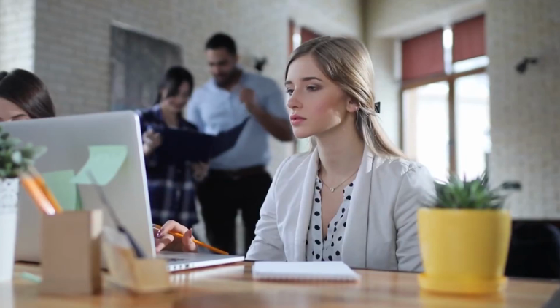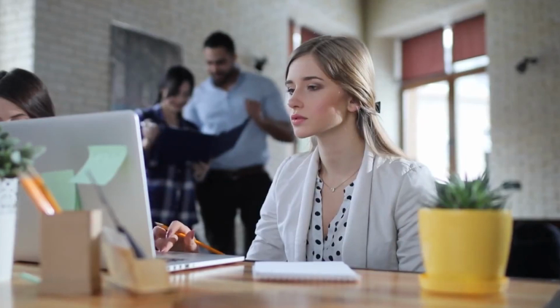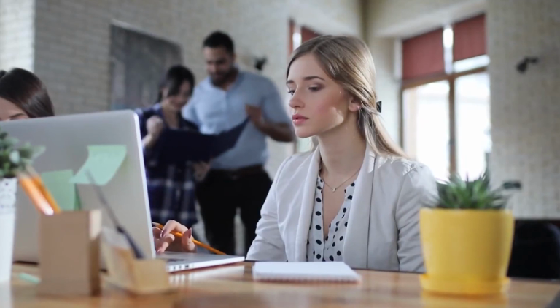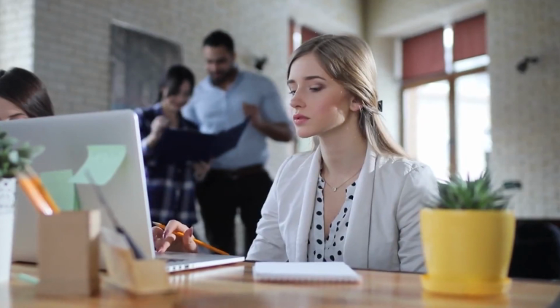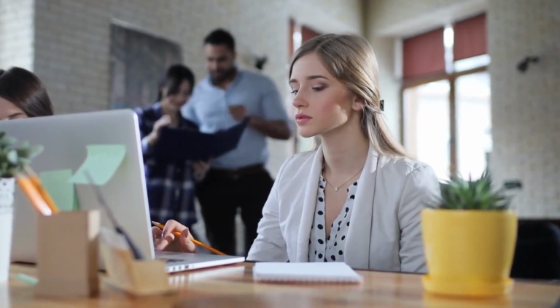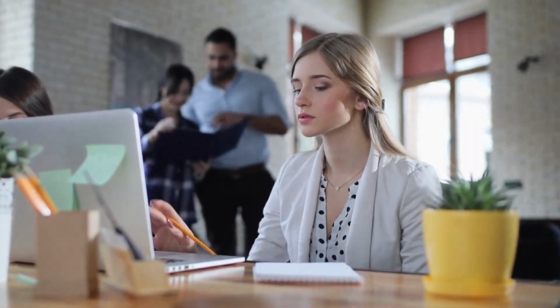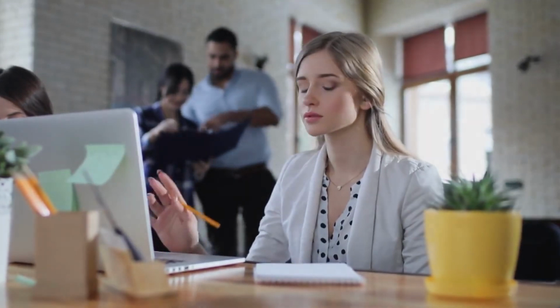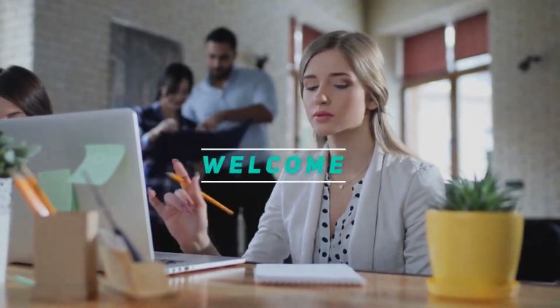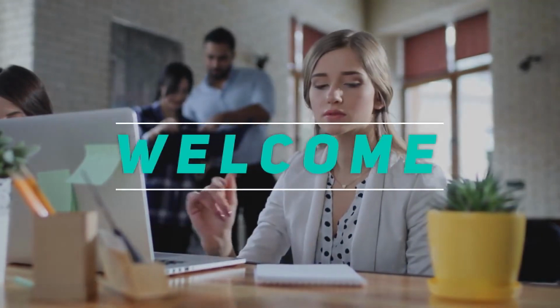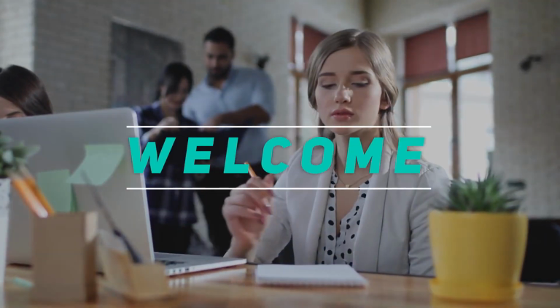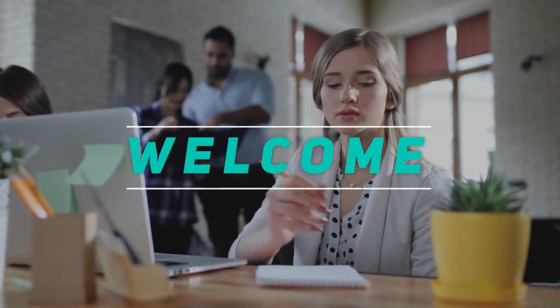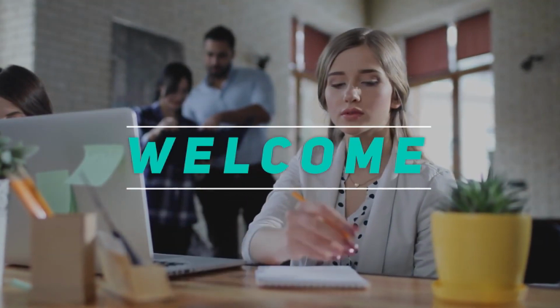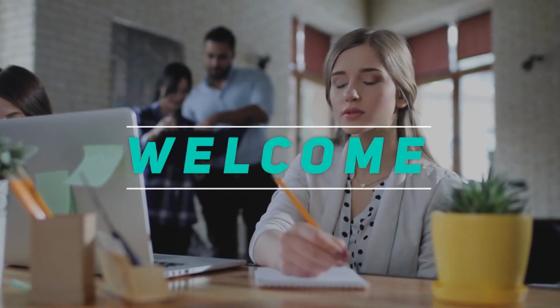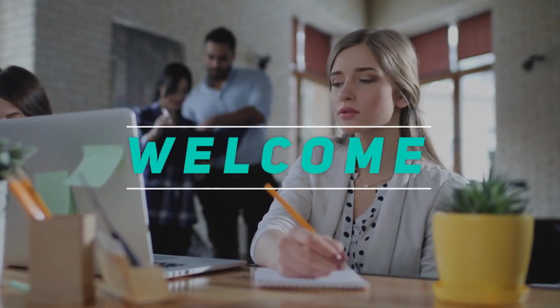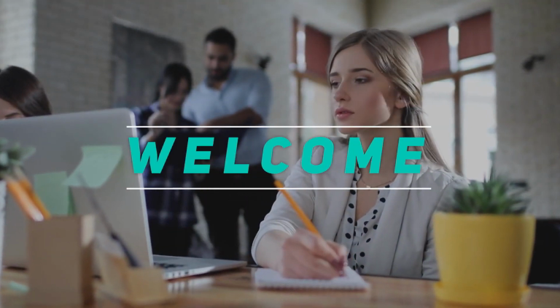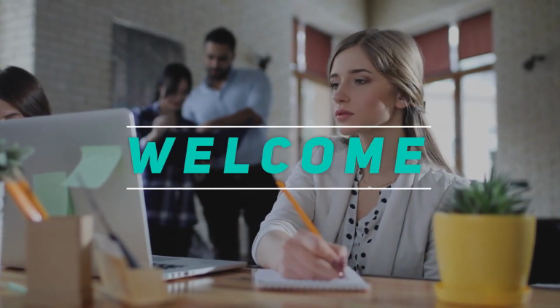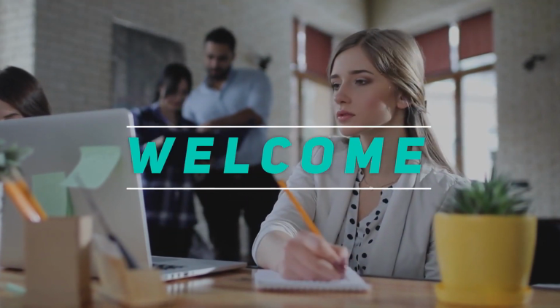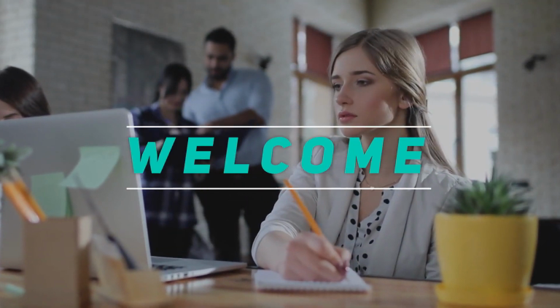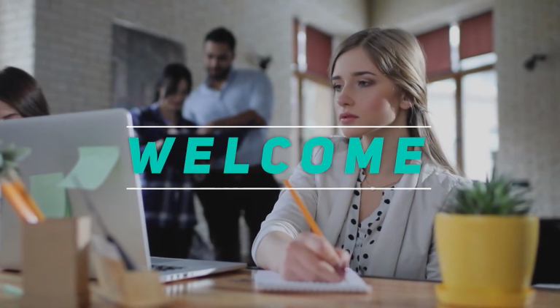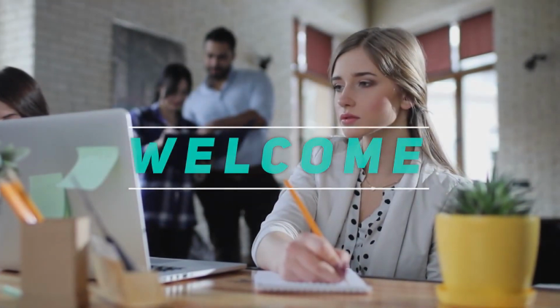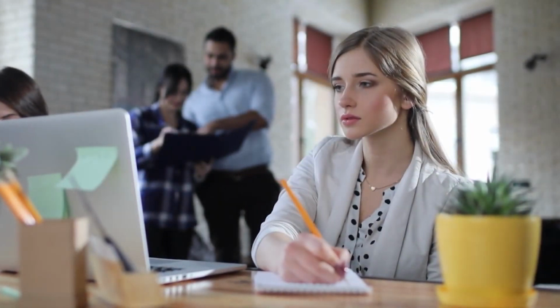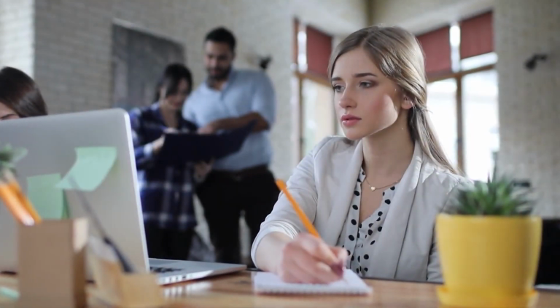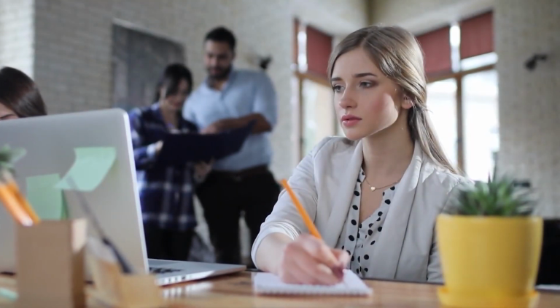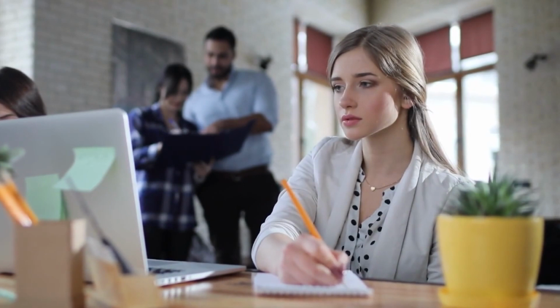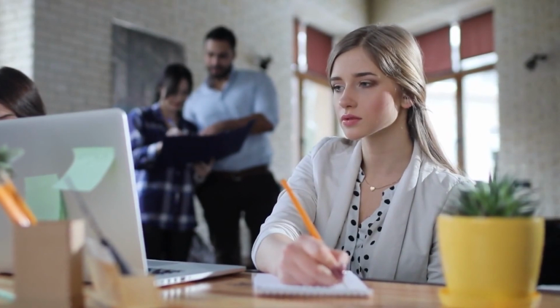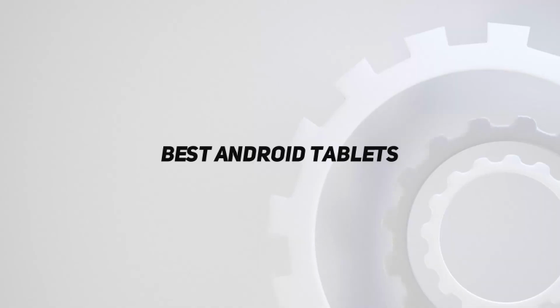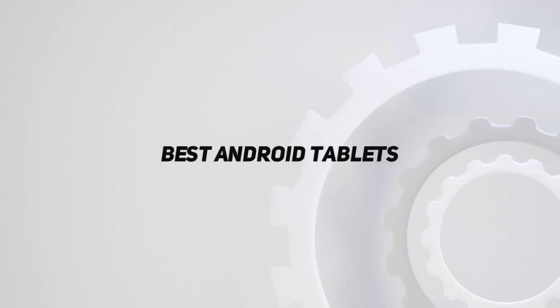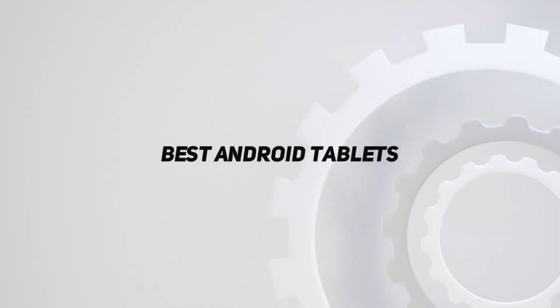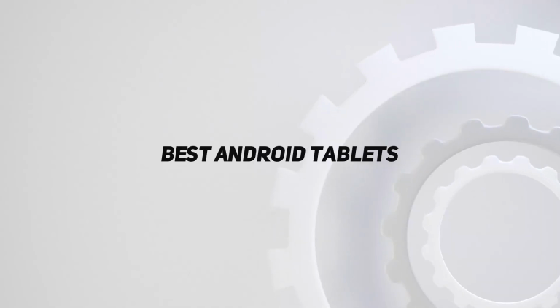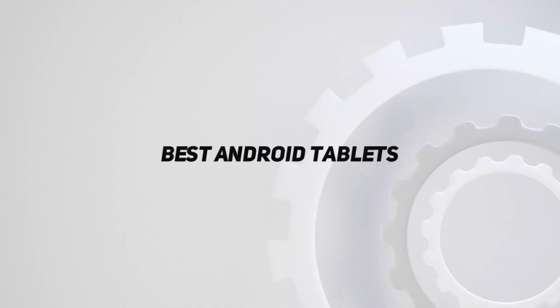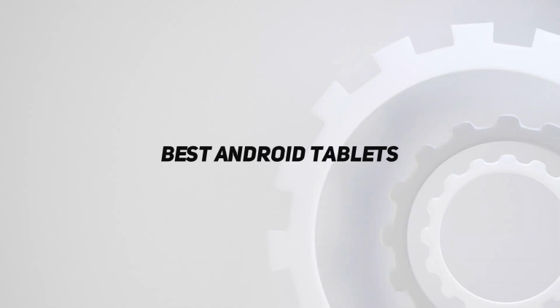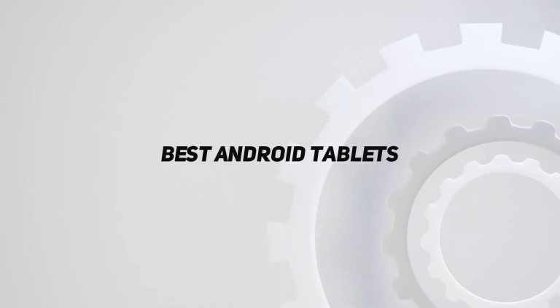Hey, welcome back to my channel. In this video, I'm gonna talk about the Top 5 Best Android Tablets.